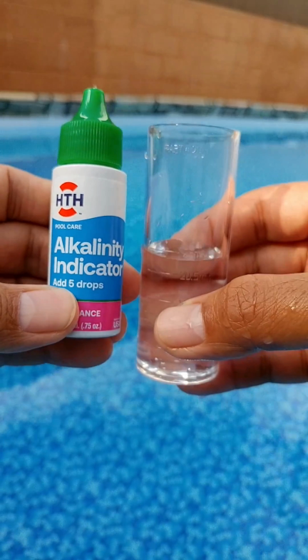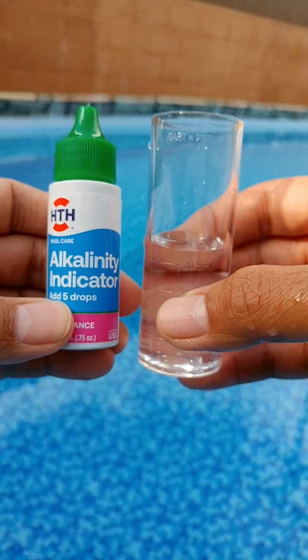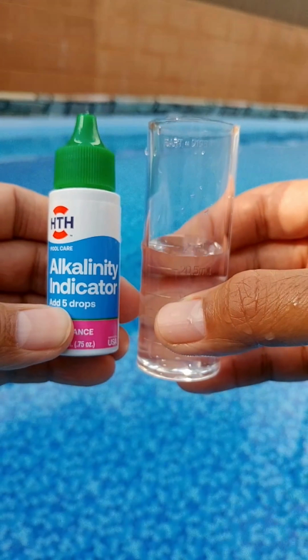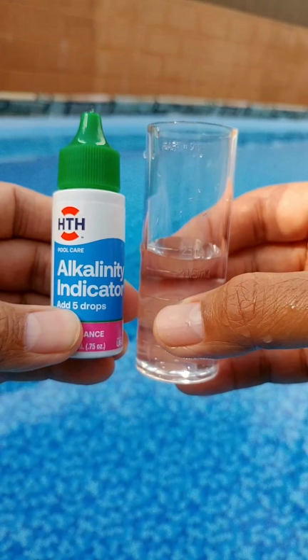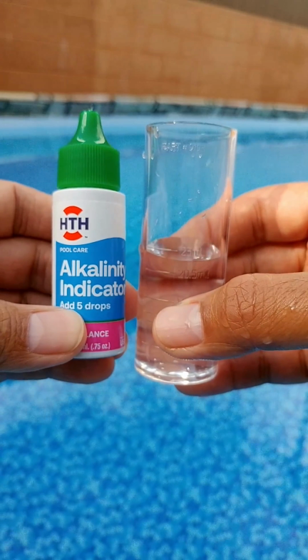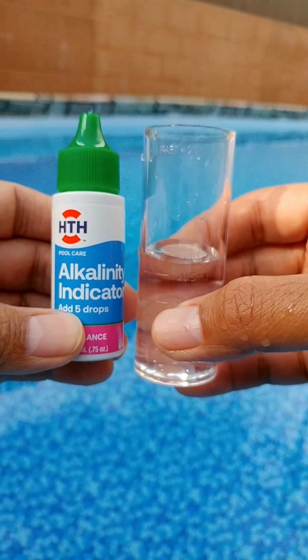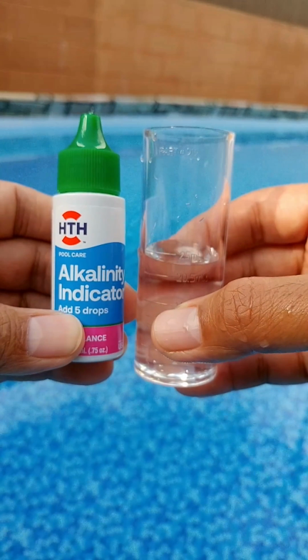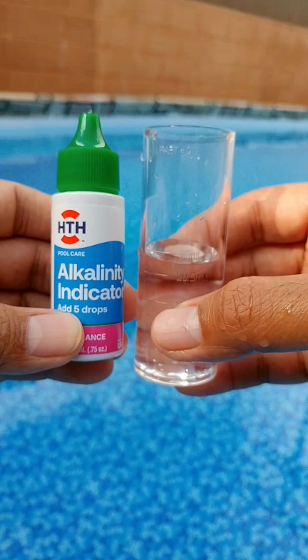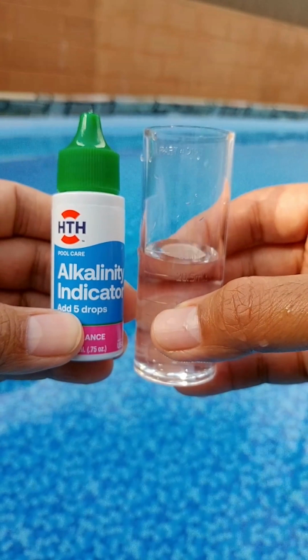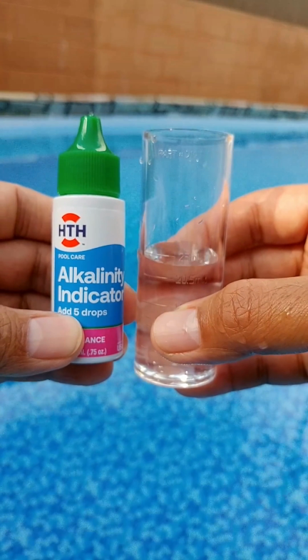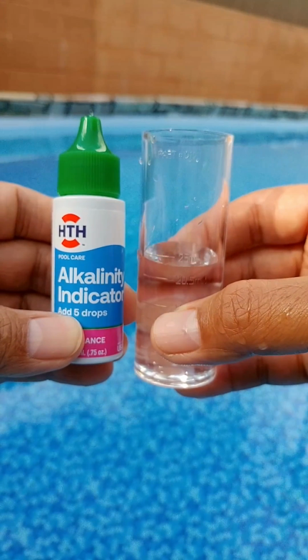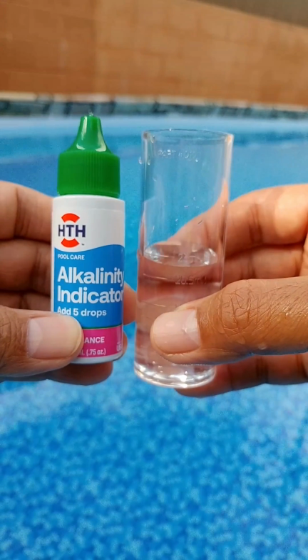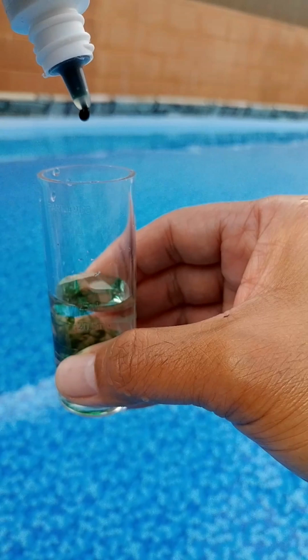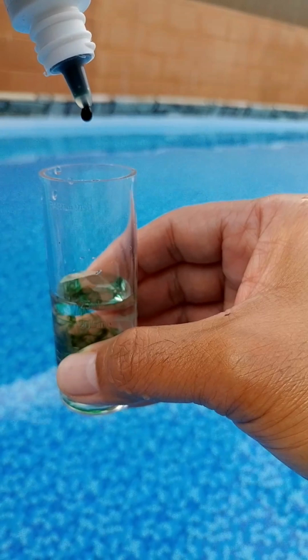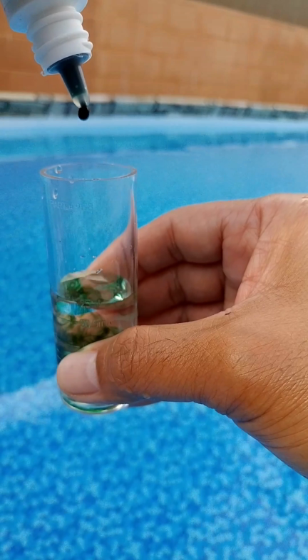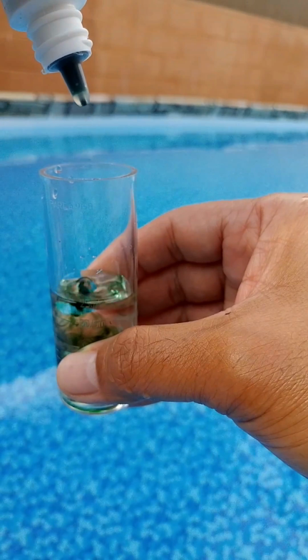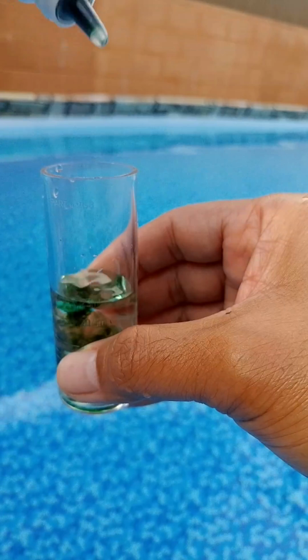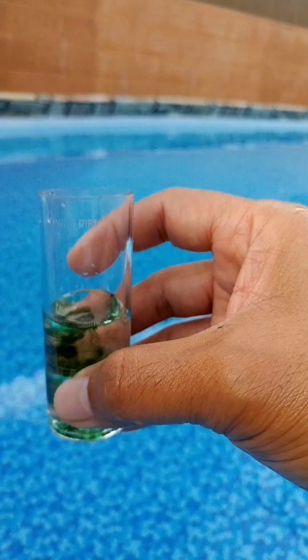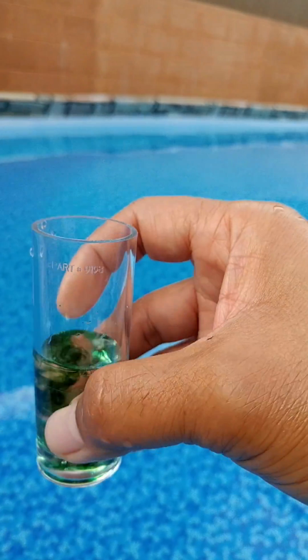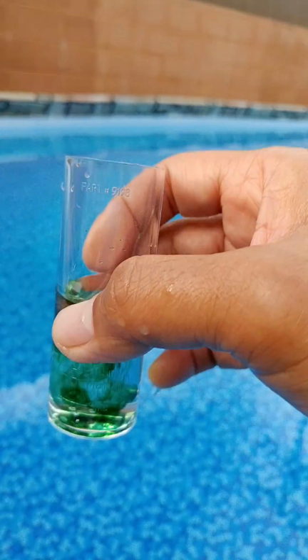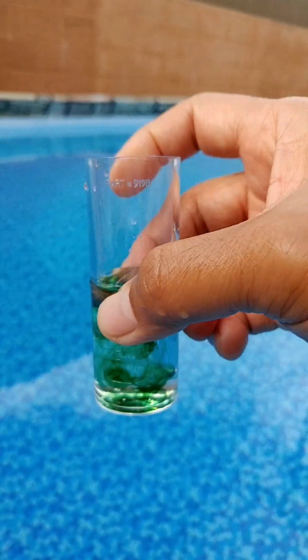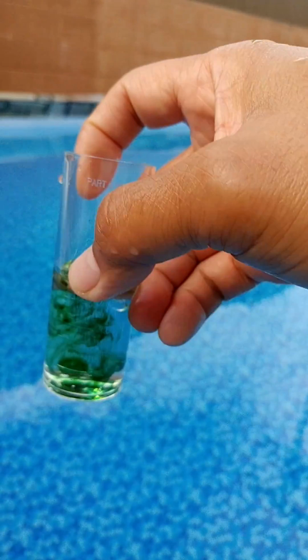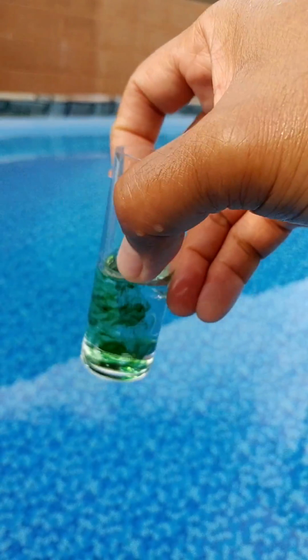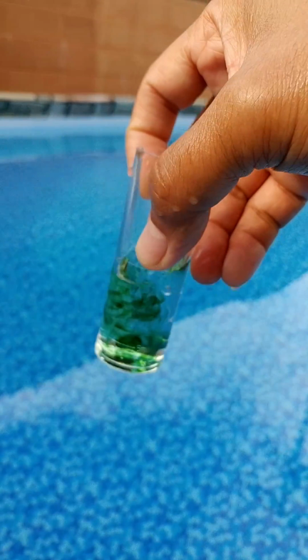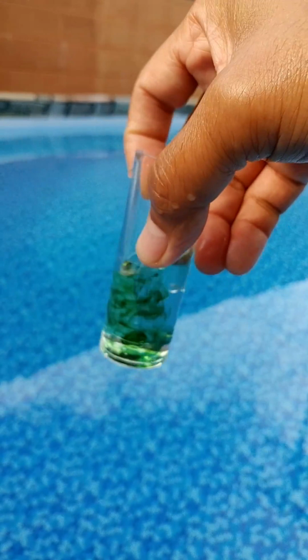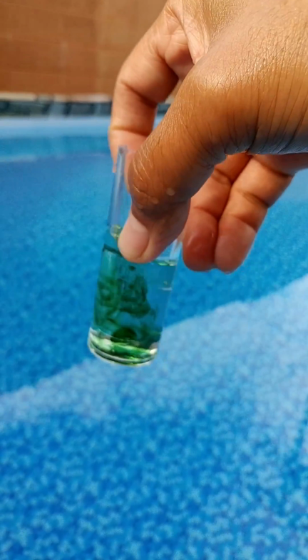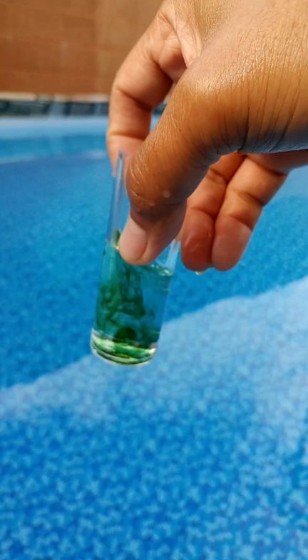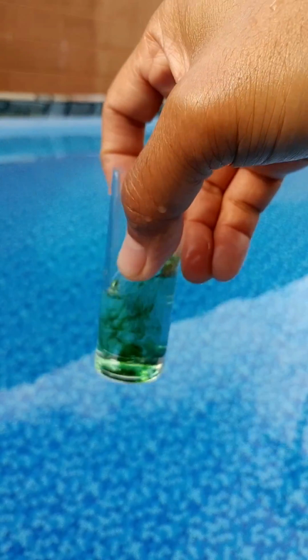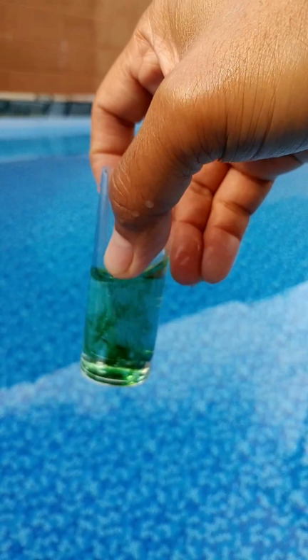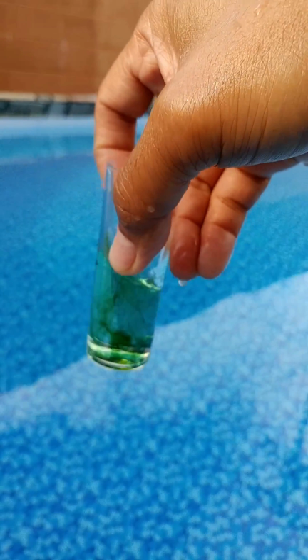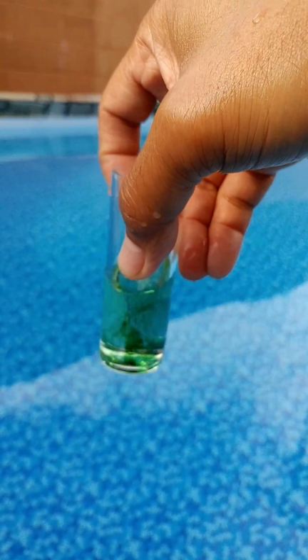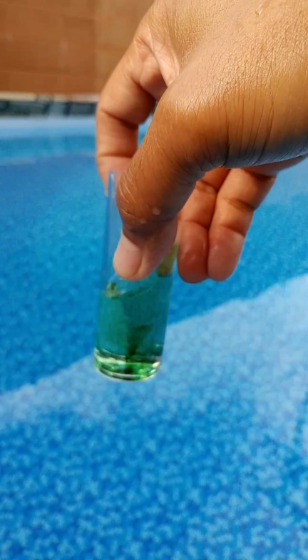Step 2: Add 5 drops of alkalinity indicator while swirling to mix. Your water sample should turn green.